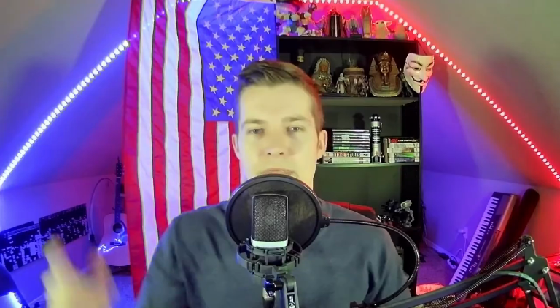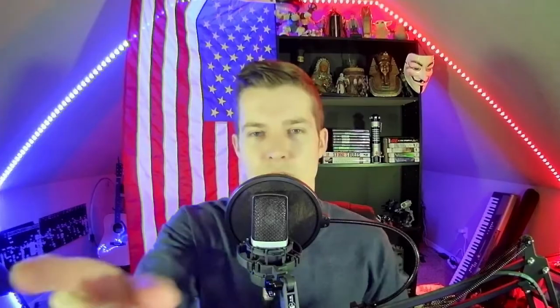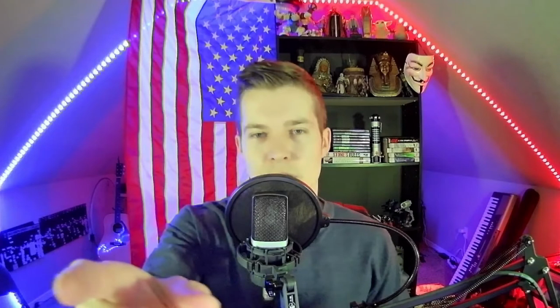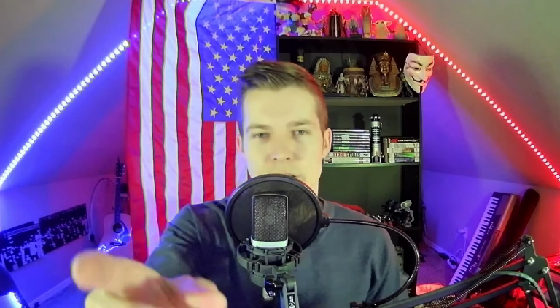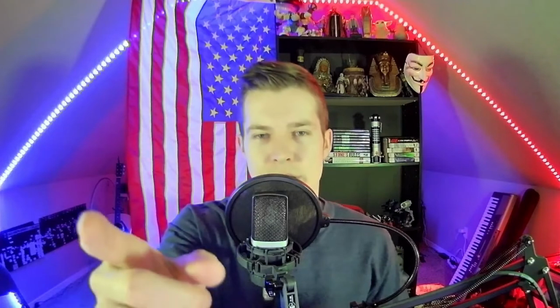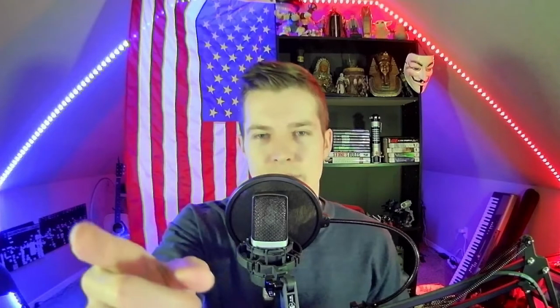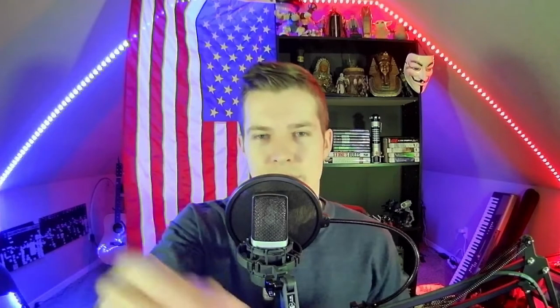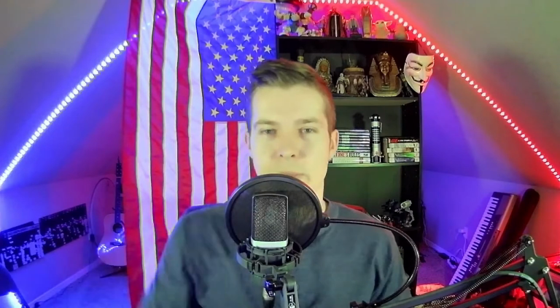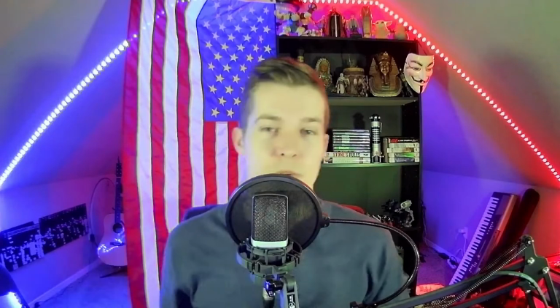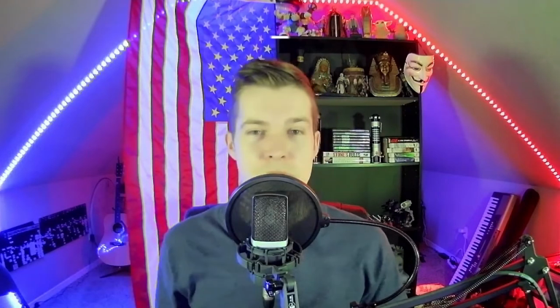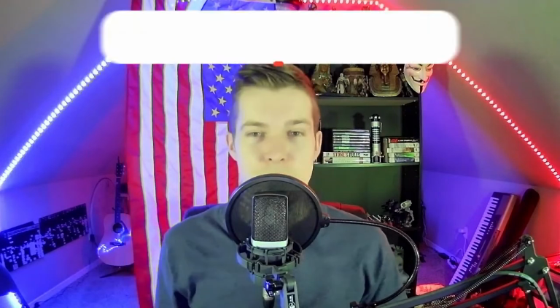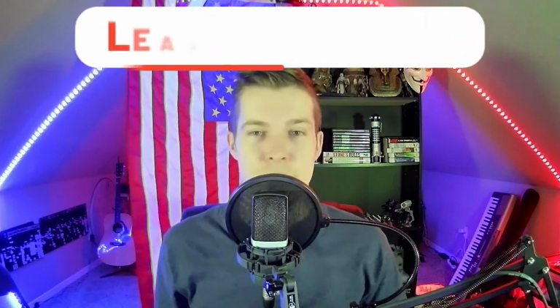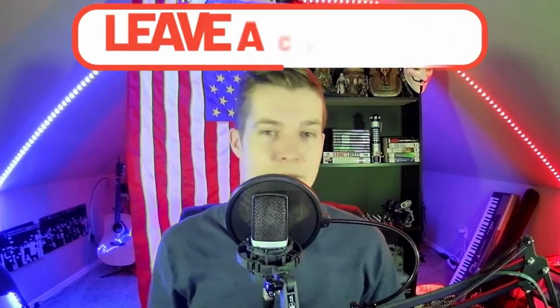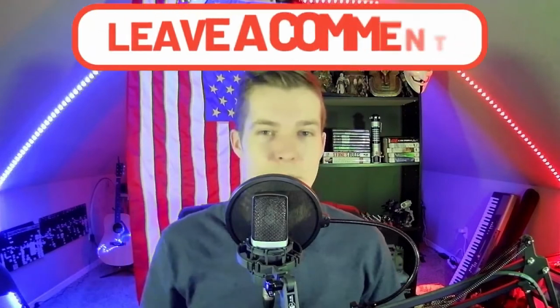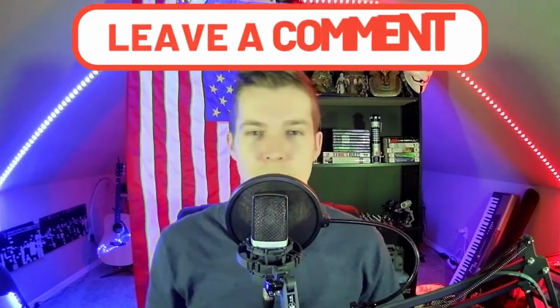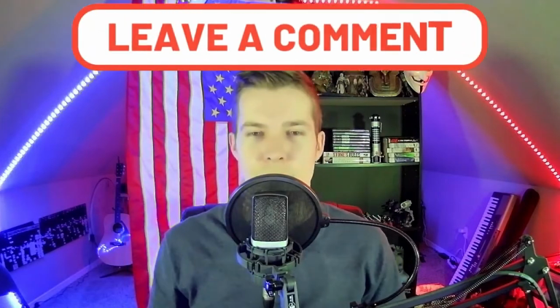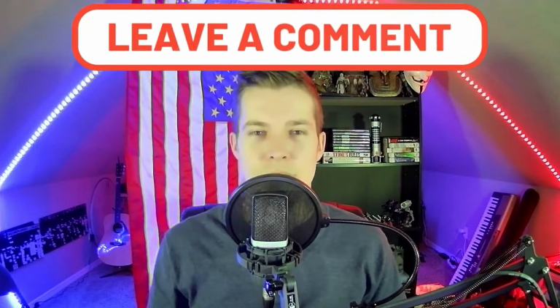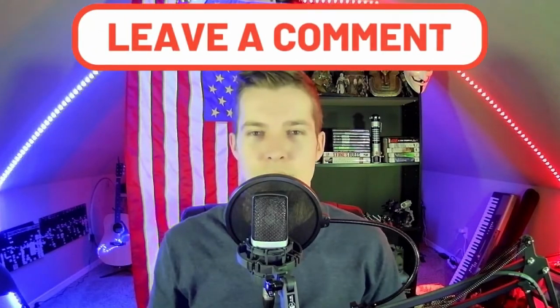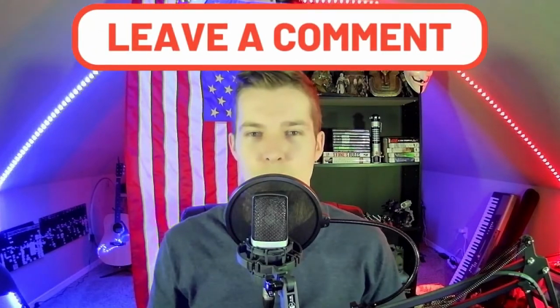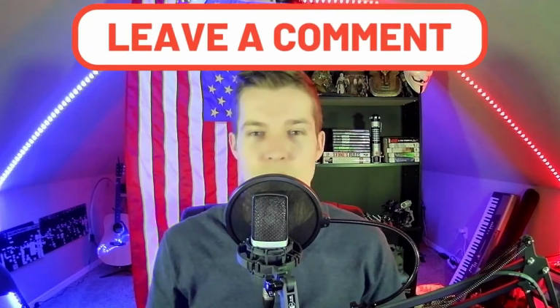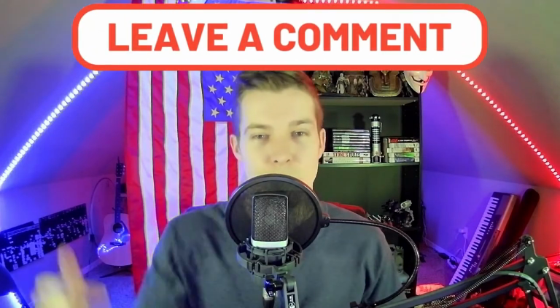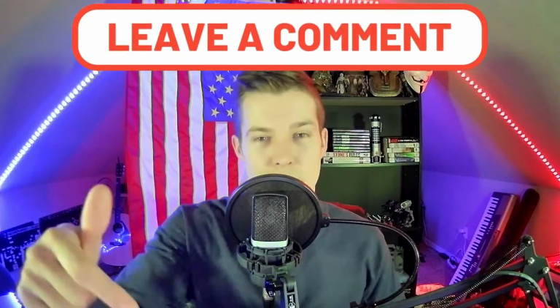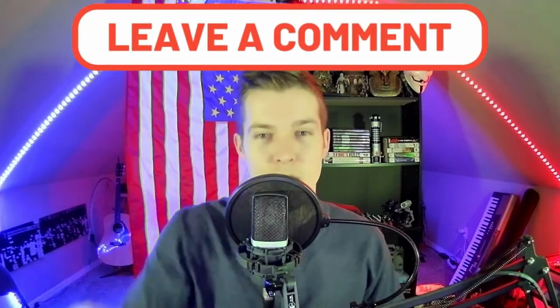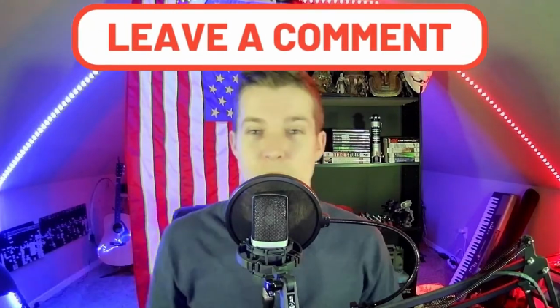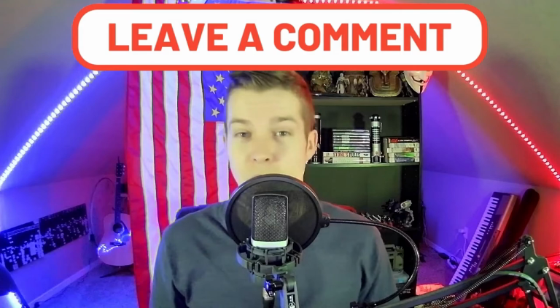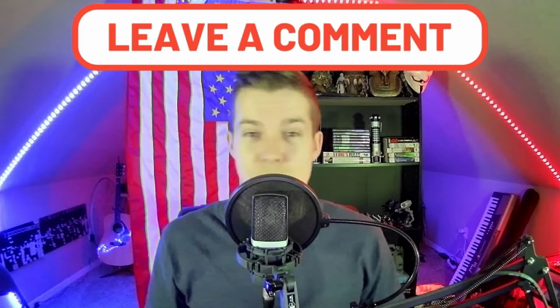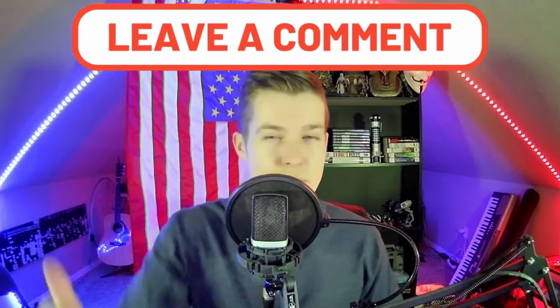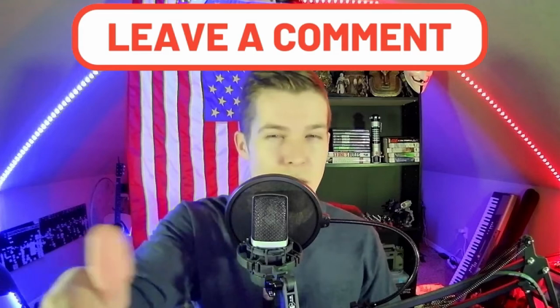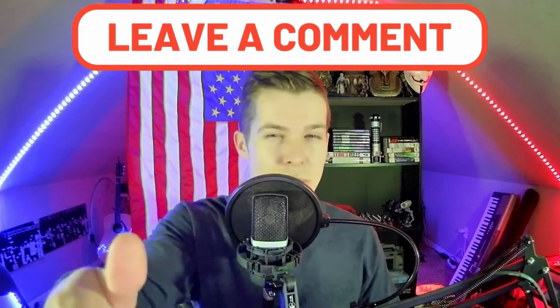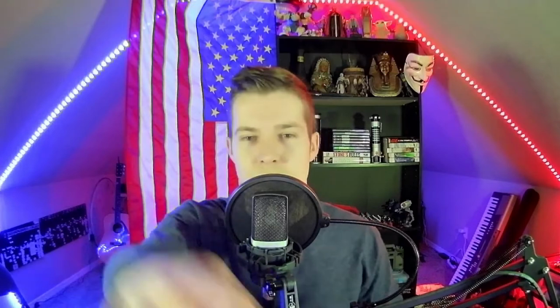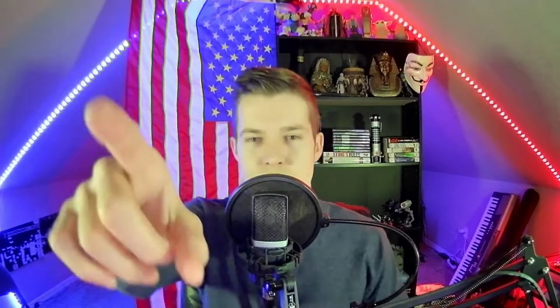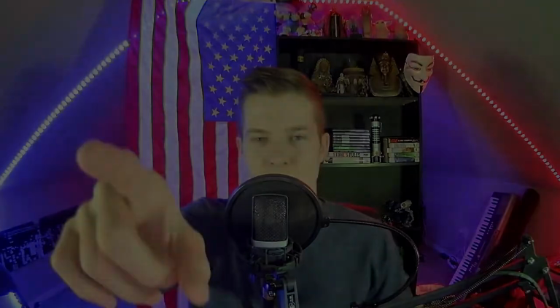Thanks for watching SJ76 Gaming. If you want to see more of this stuff, comment below. If you thought I did a horrible job, comment below. If you thought it was awesome, comment below. See you next time.